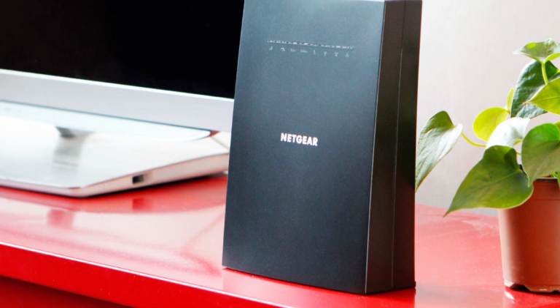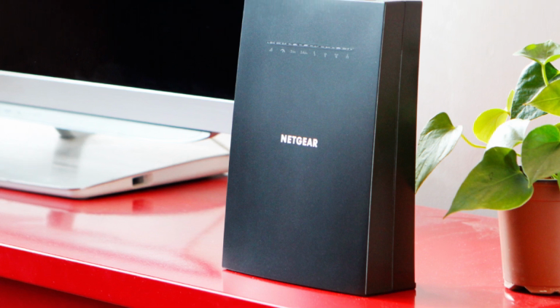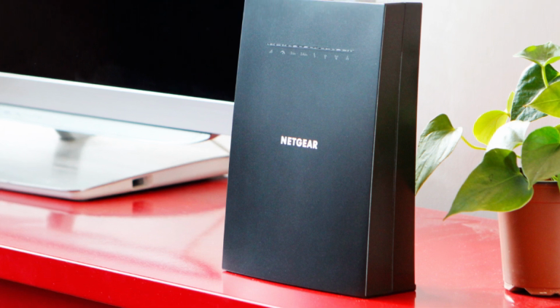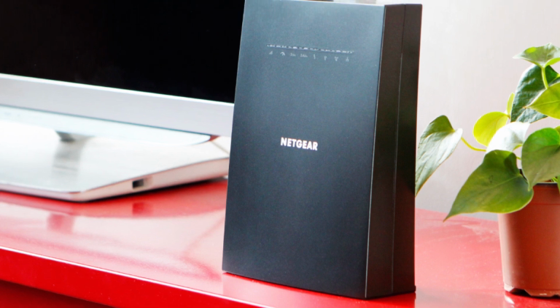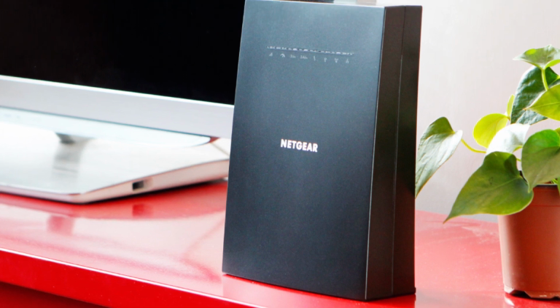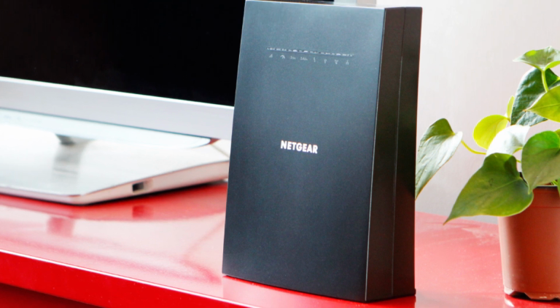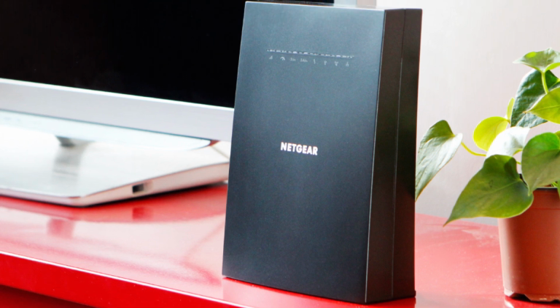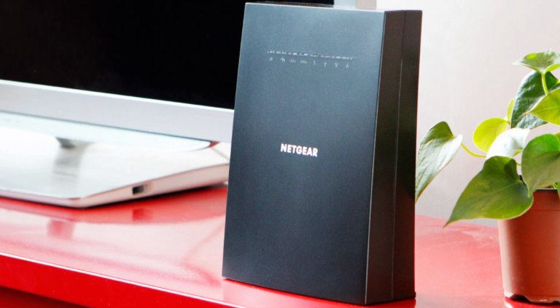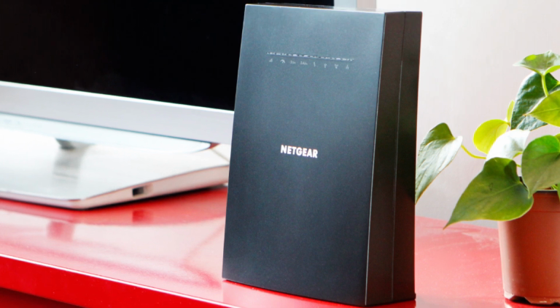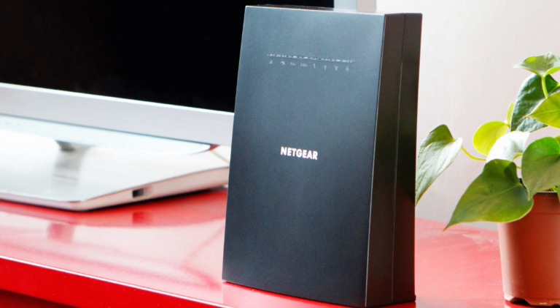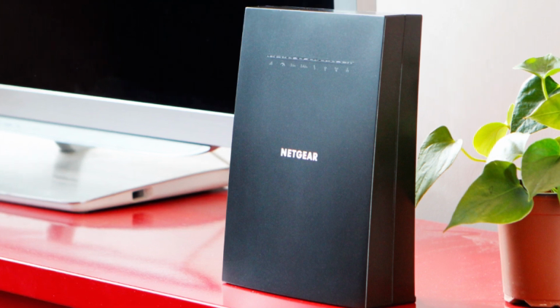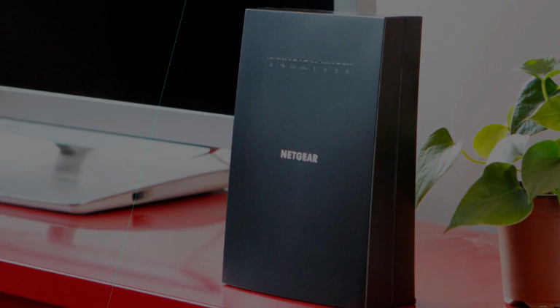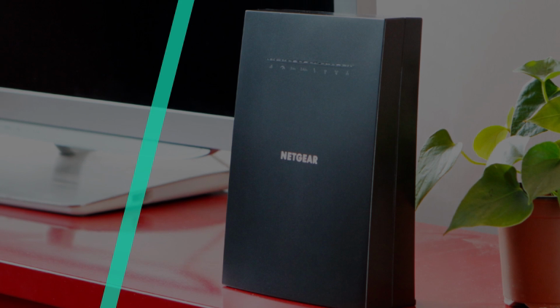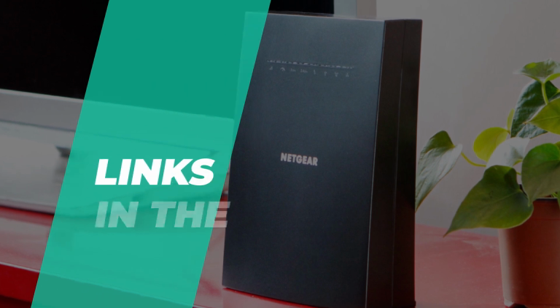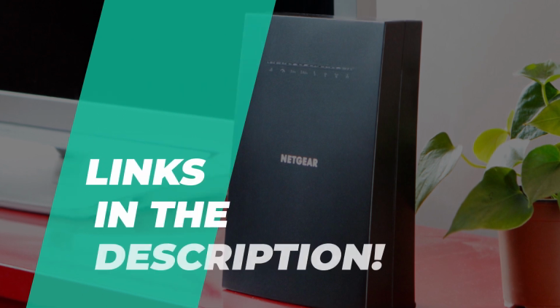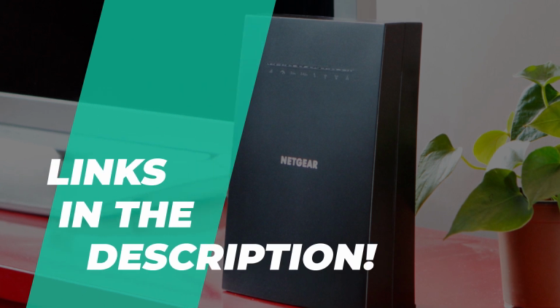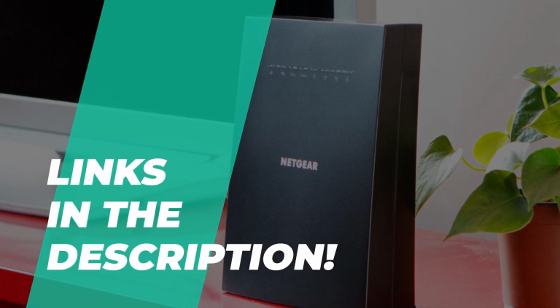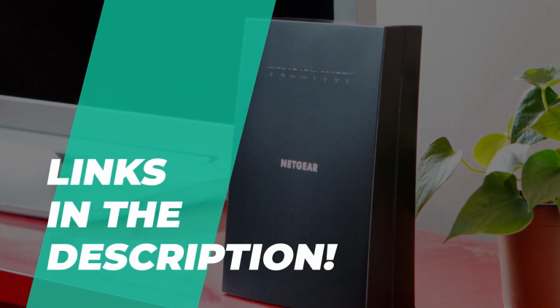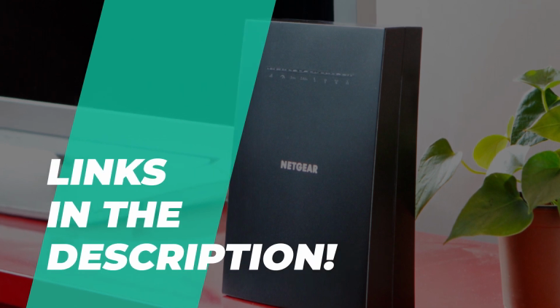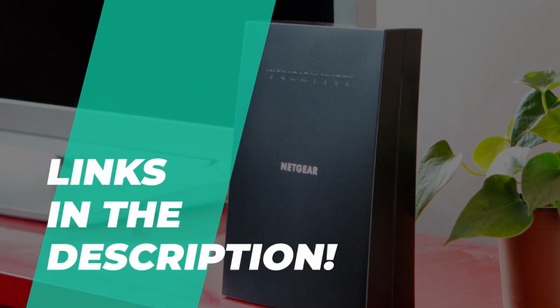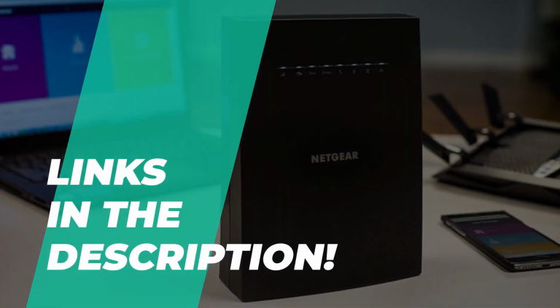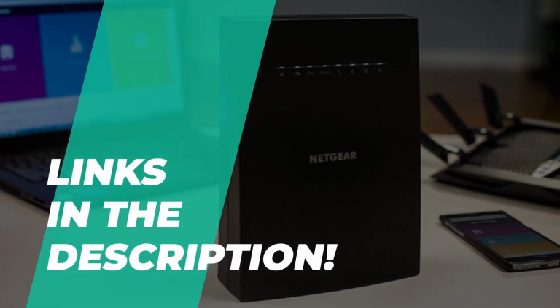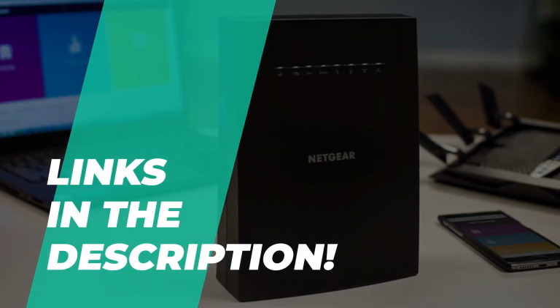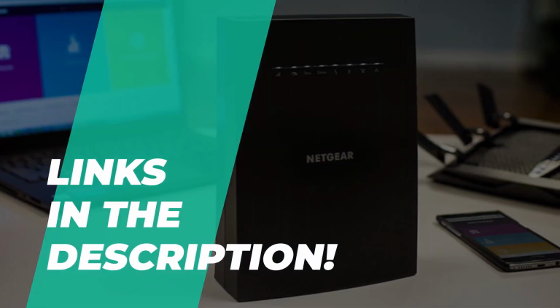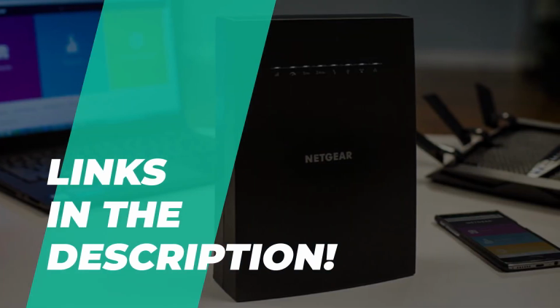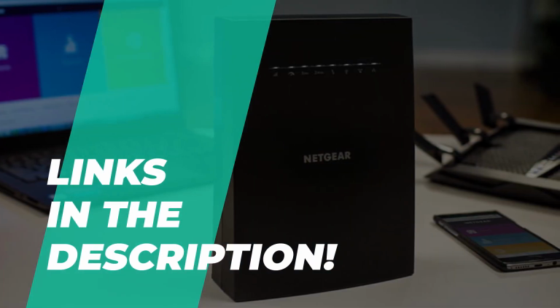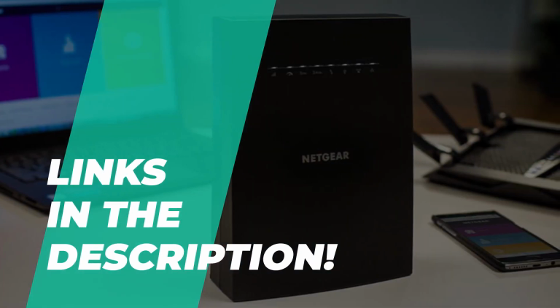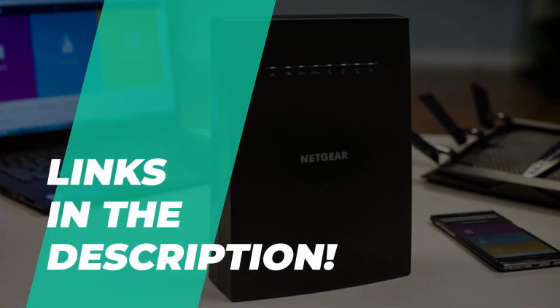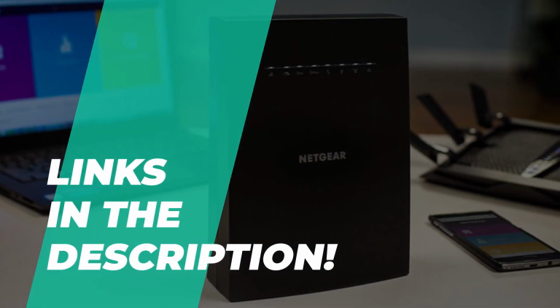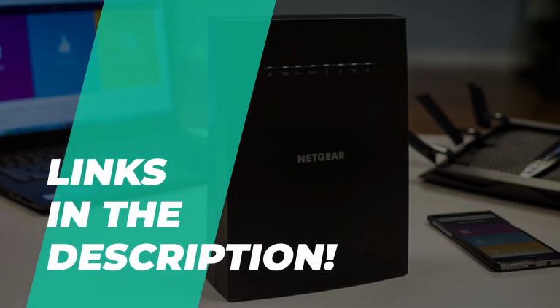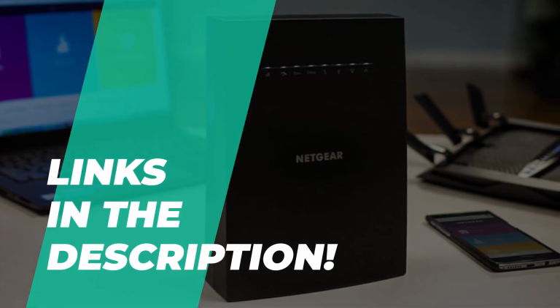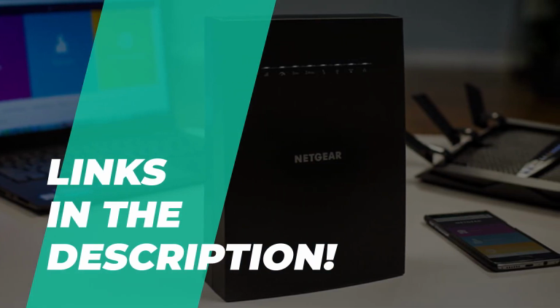If you're looking for a suitable Wi-Fi extender, then these are some of the best in the business. Take a look at the description below to see all of the featured products and their buying links.